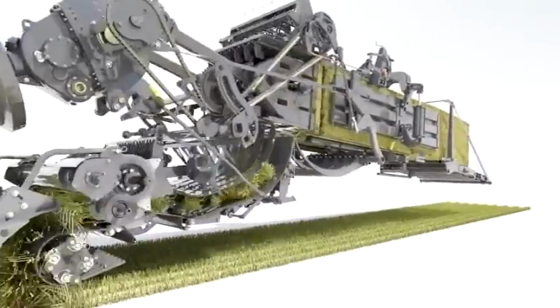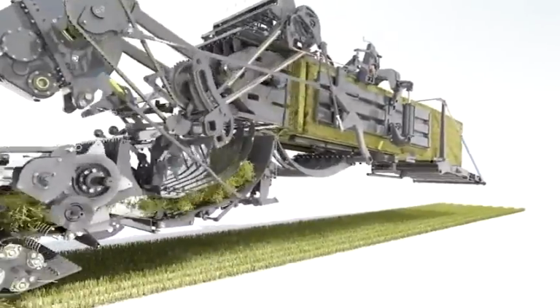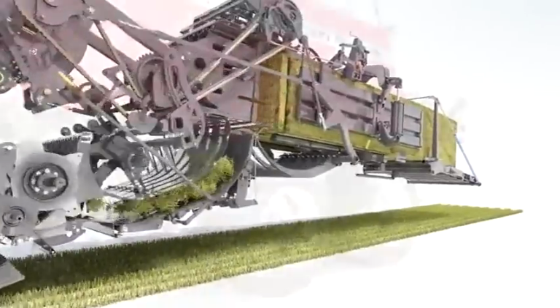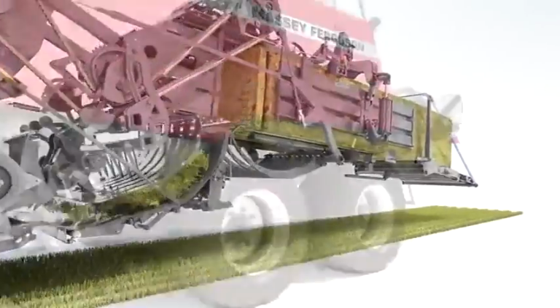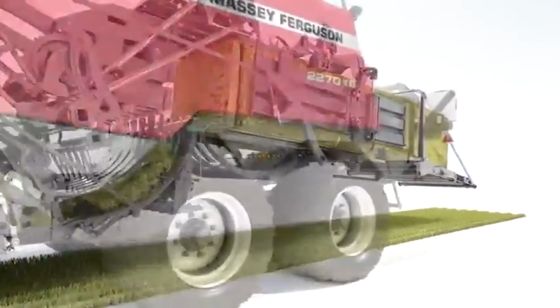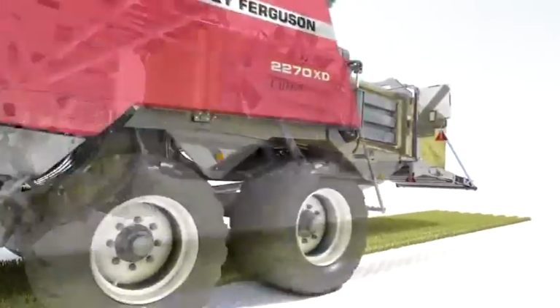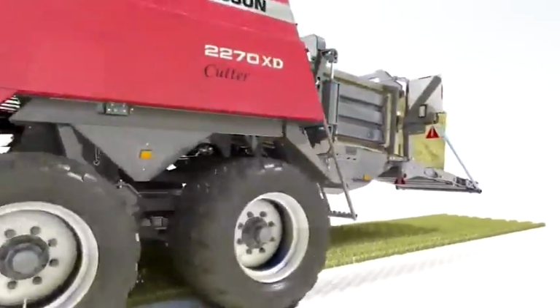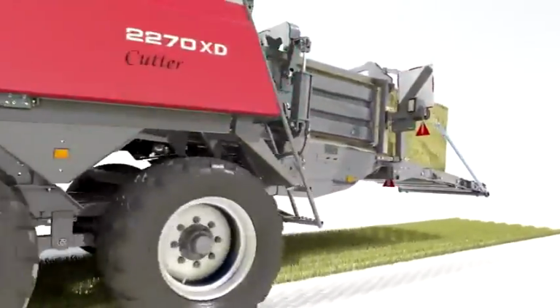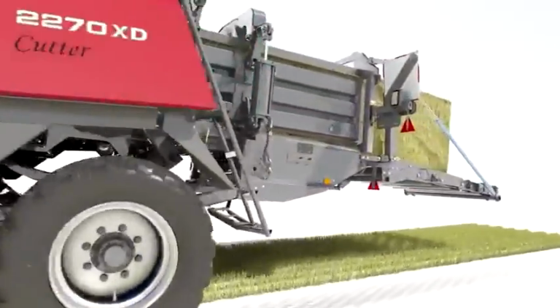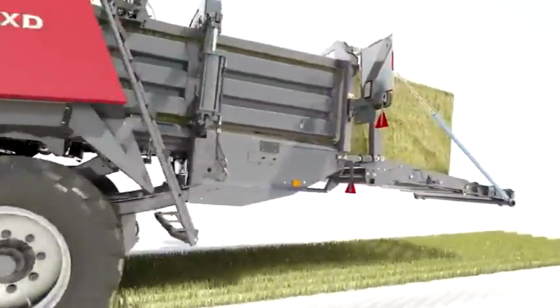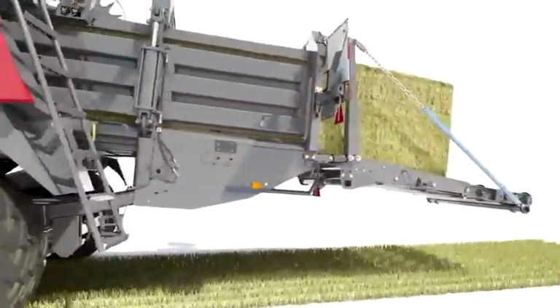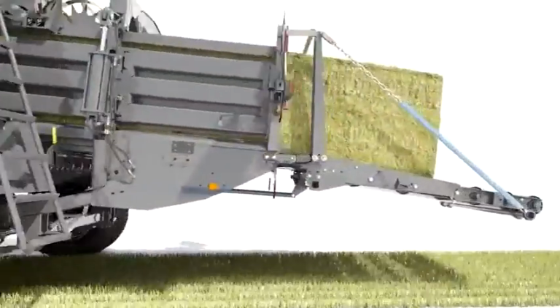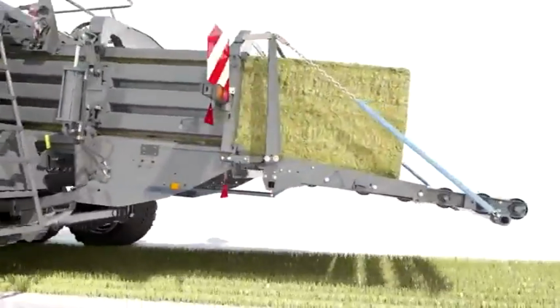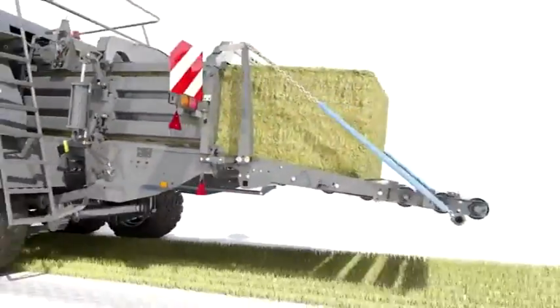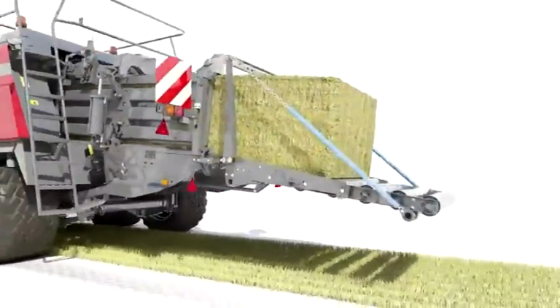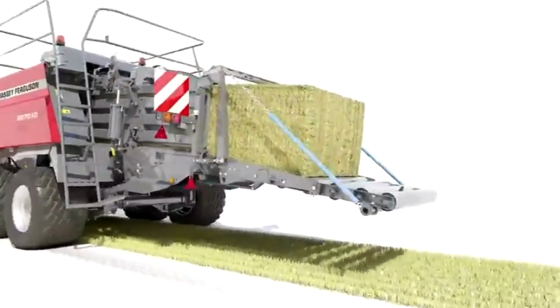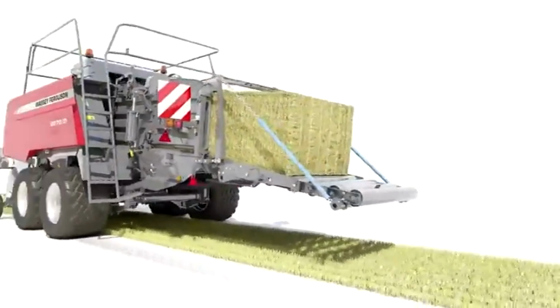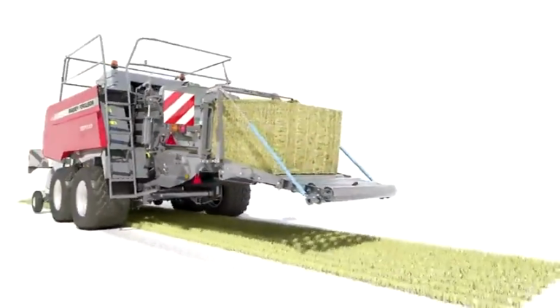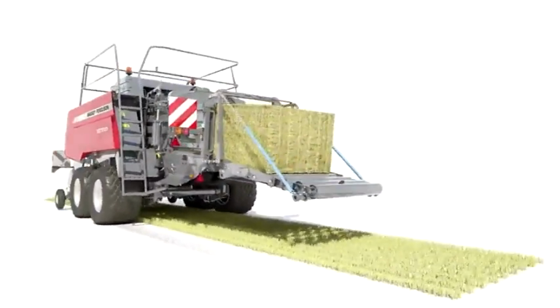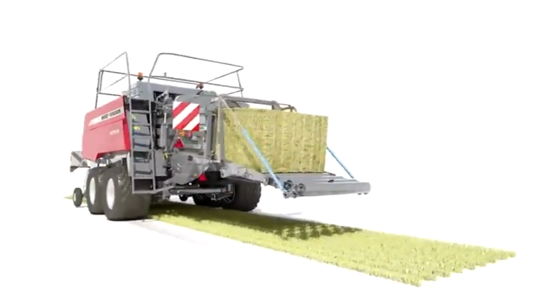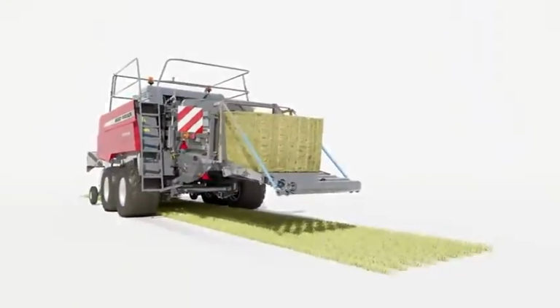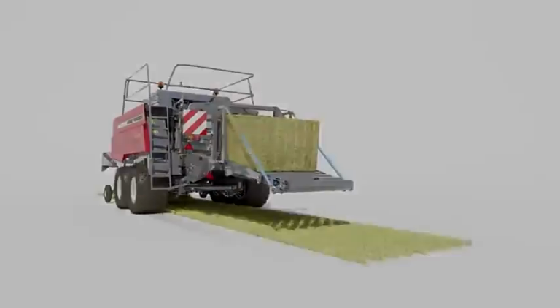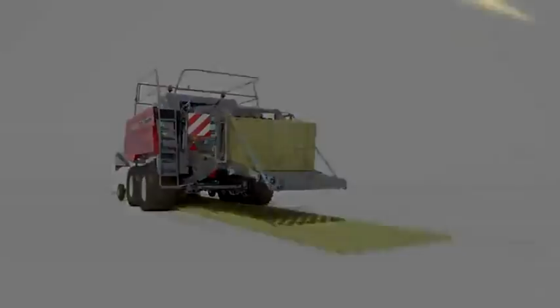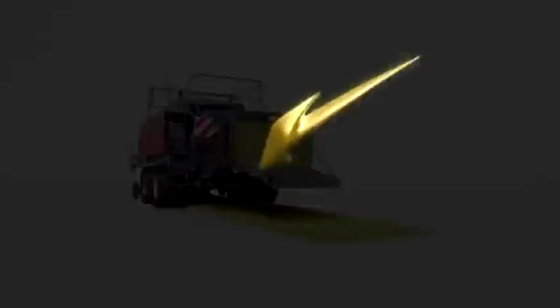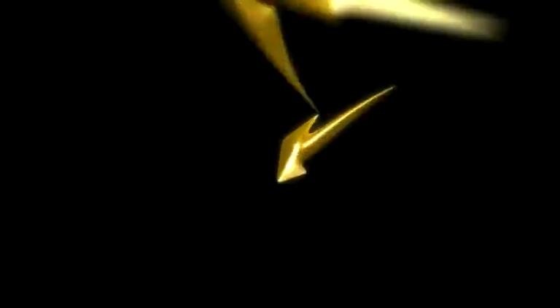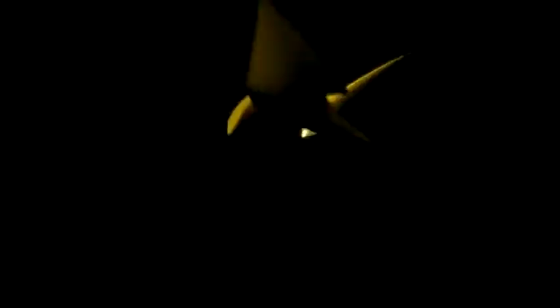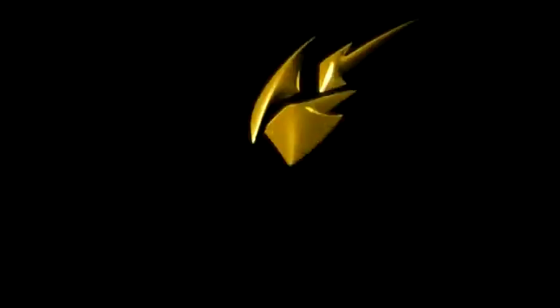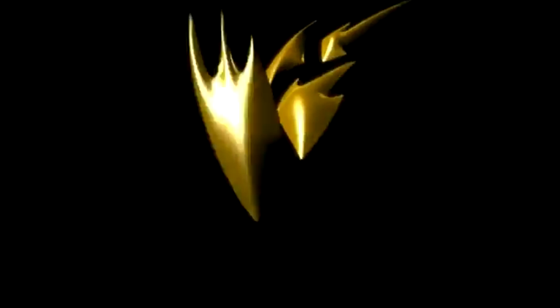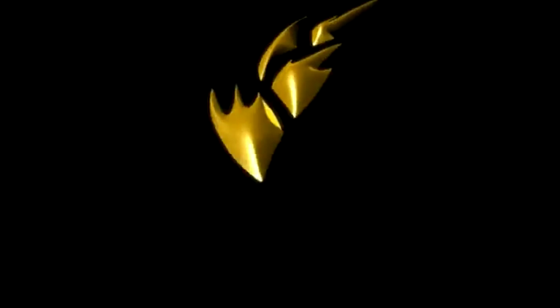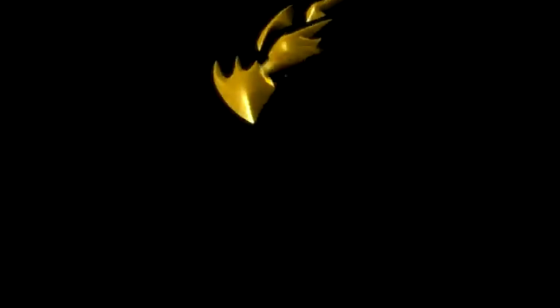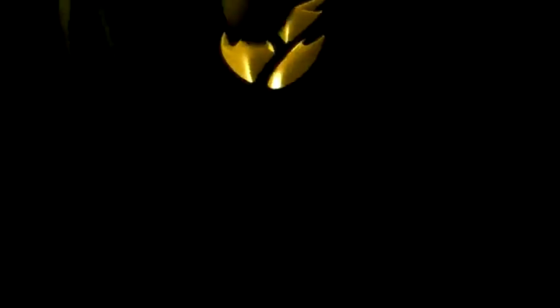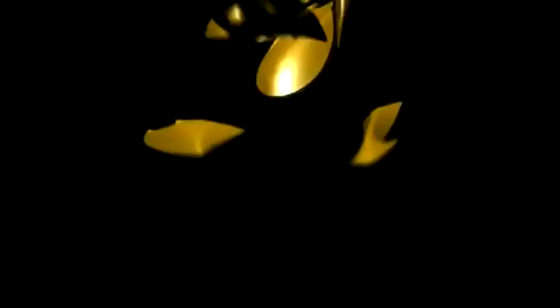The 2270XD — superior baling from Massey Ferguson.